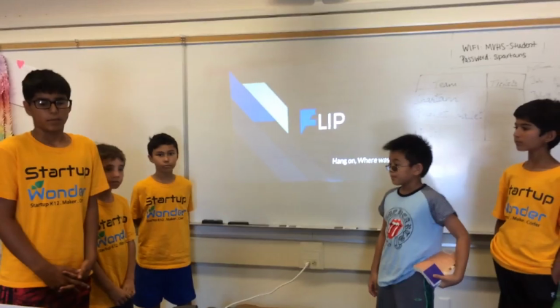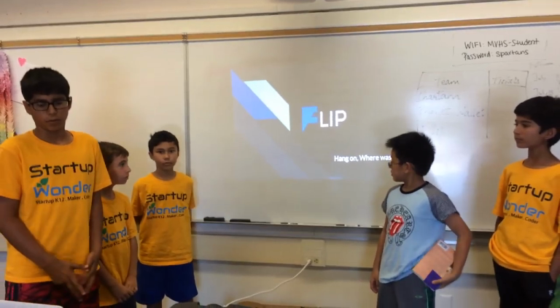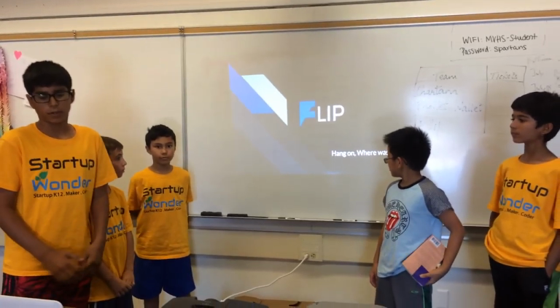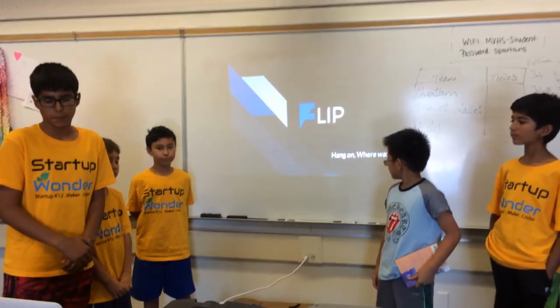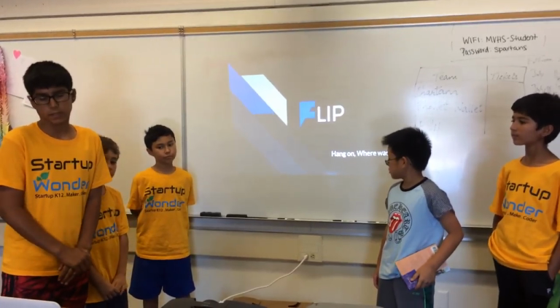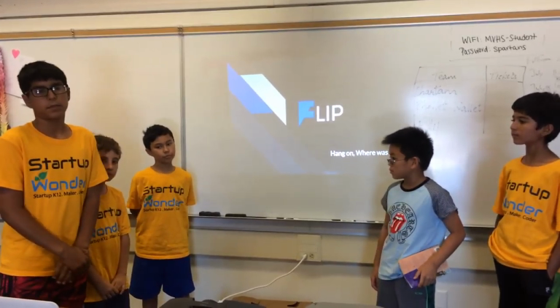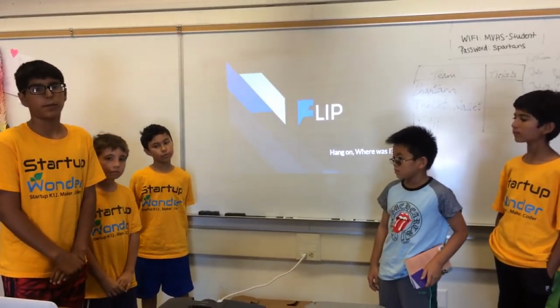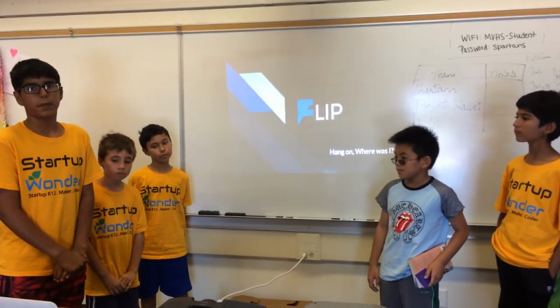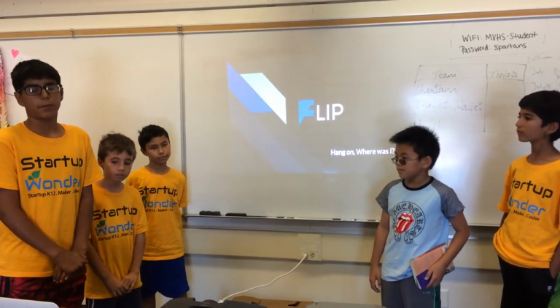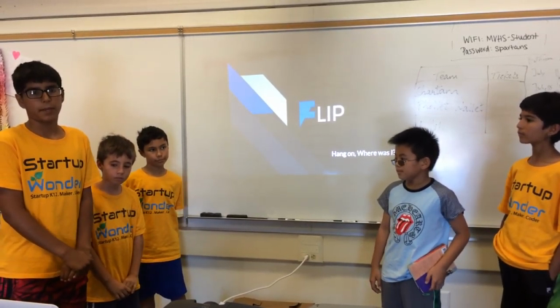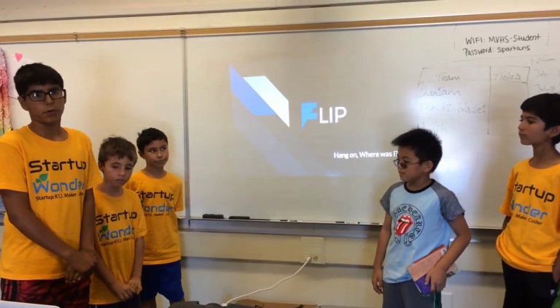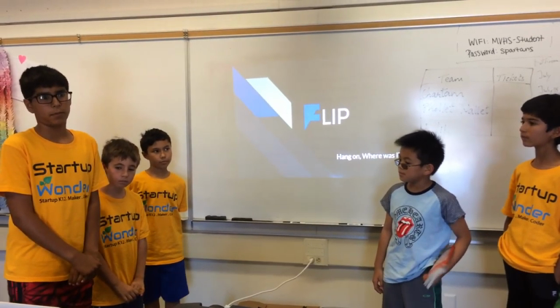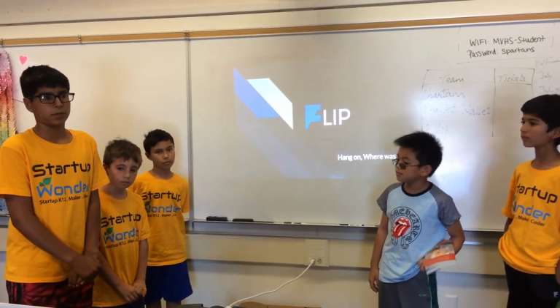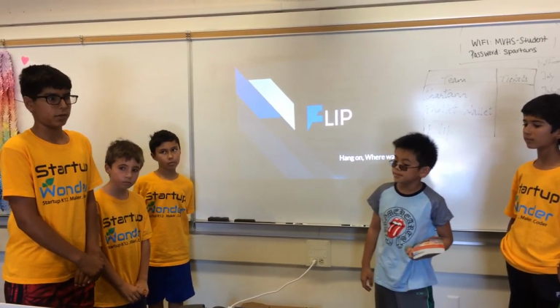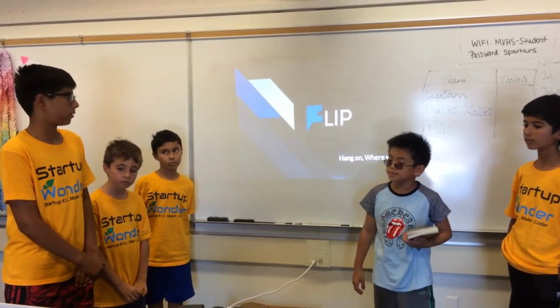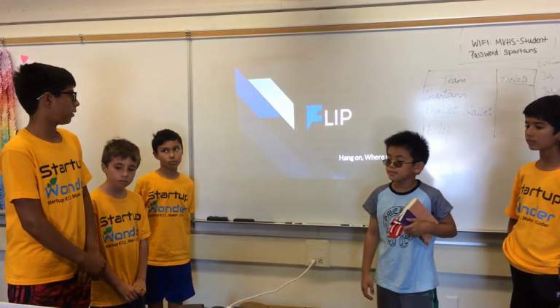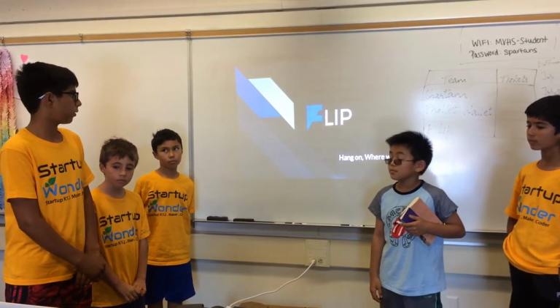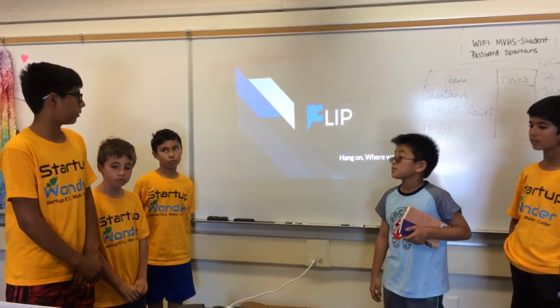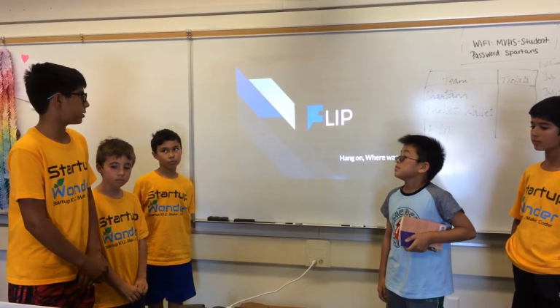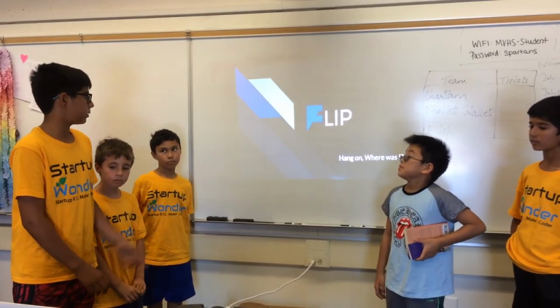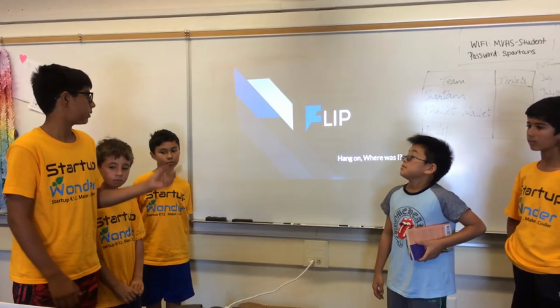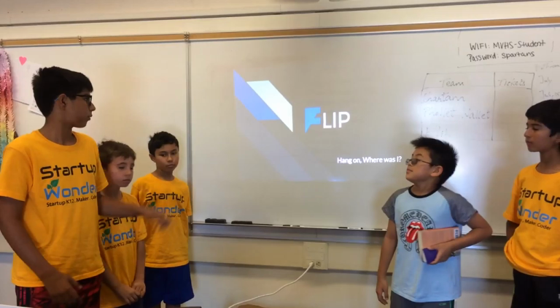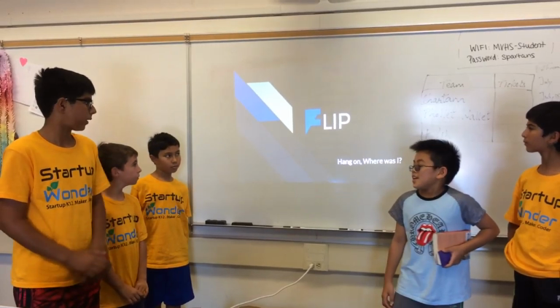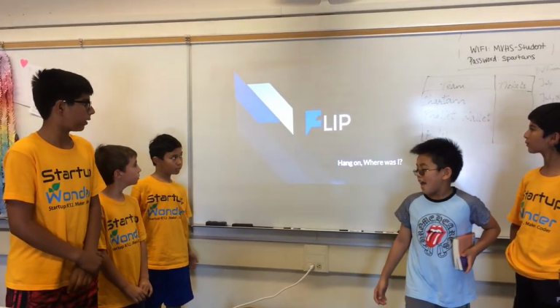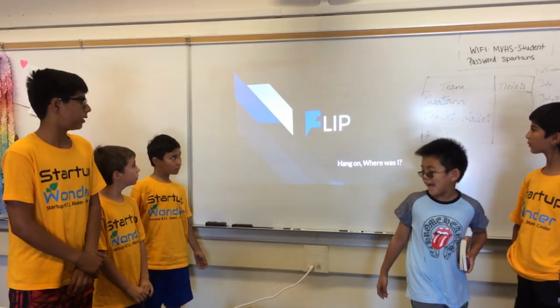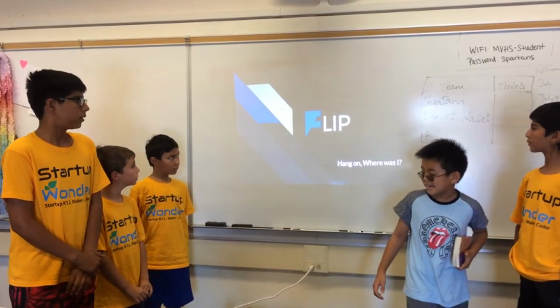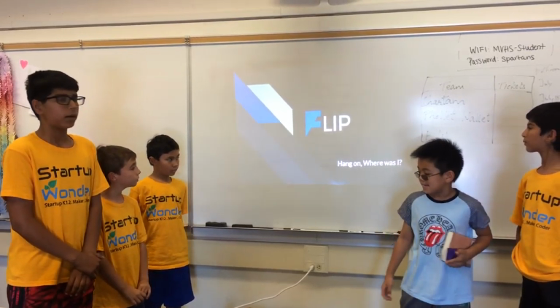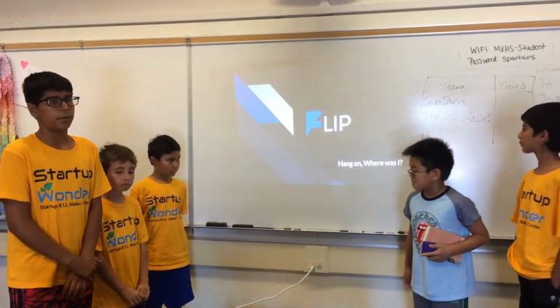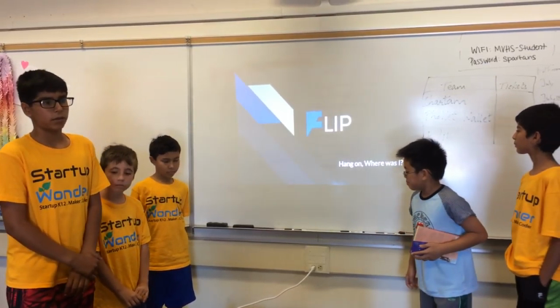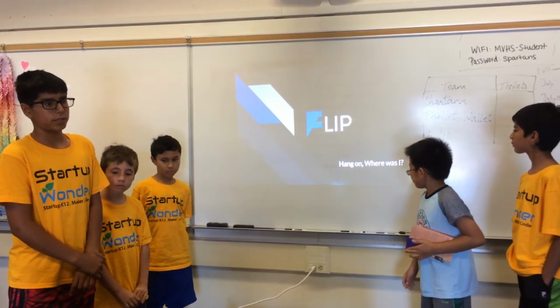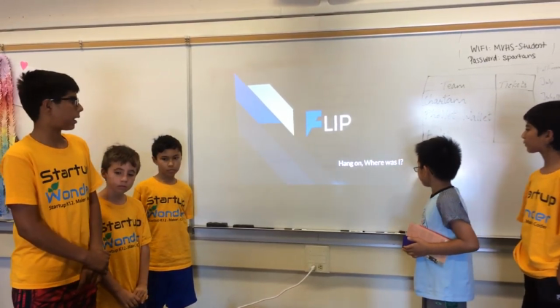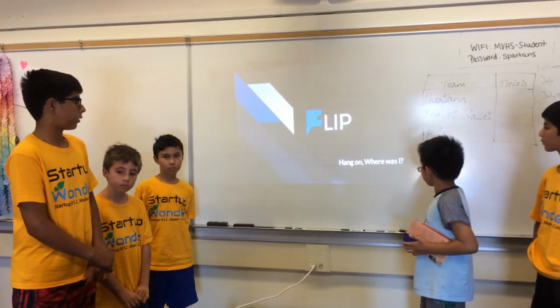Our company's name is Flip and we make corner bookmarks. Our logo is an F and our motto is 'hang on.'